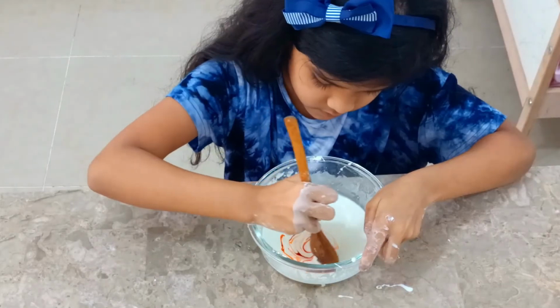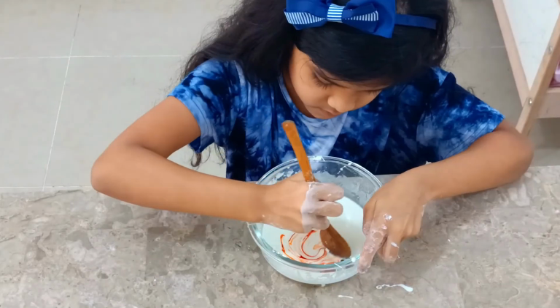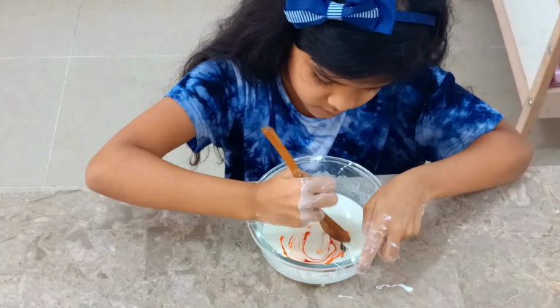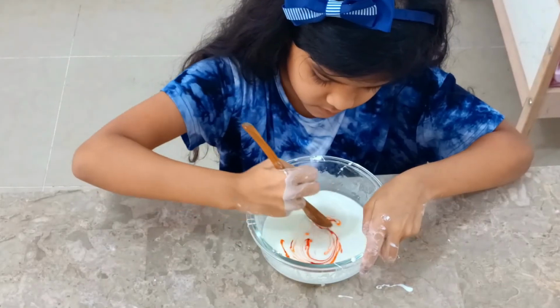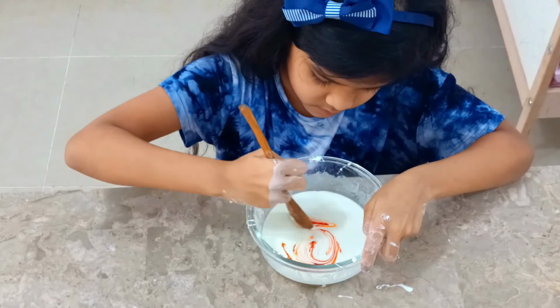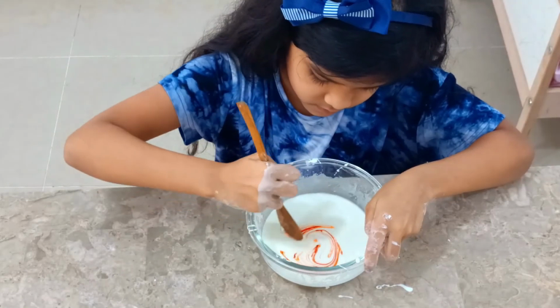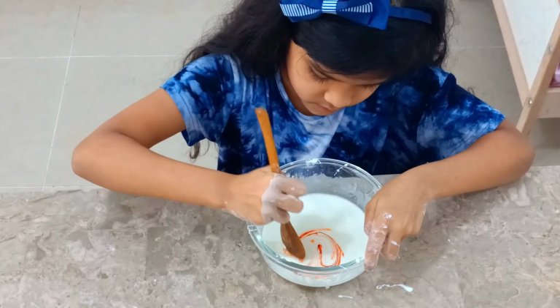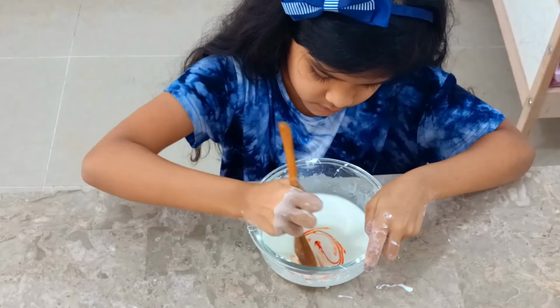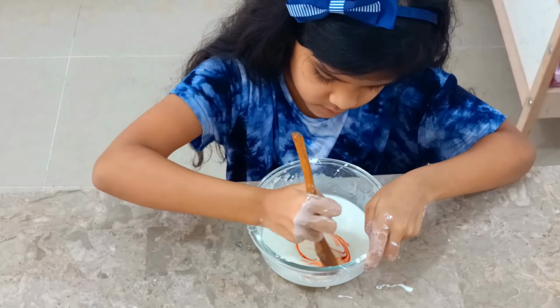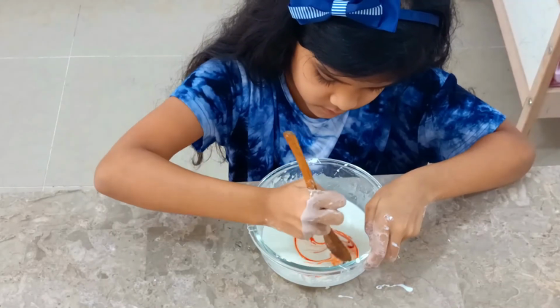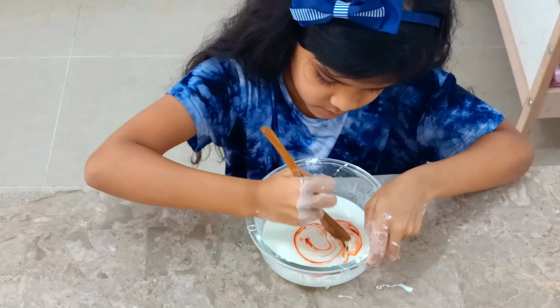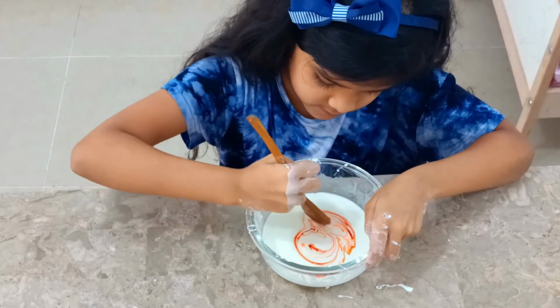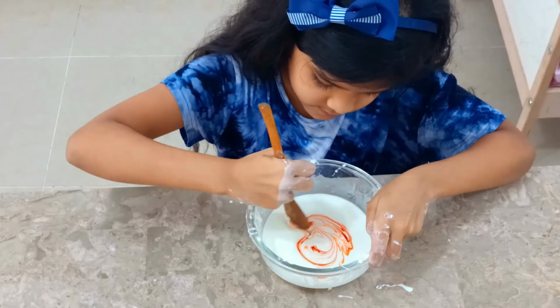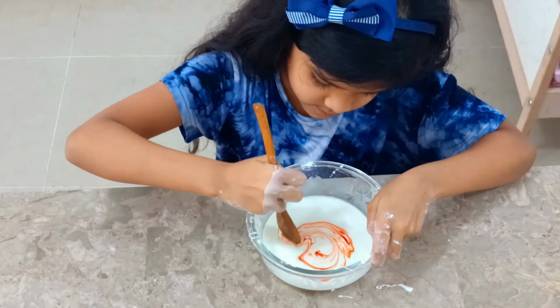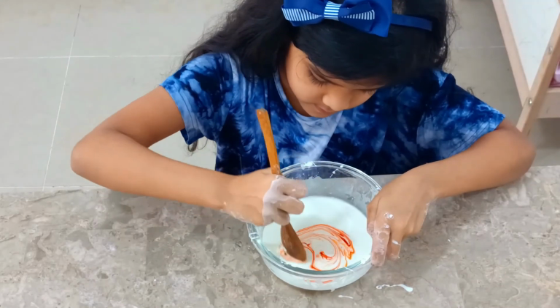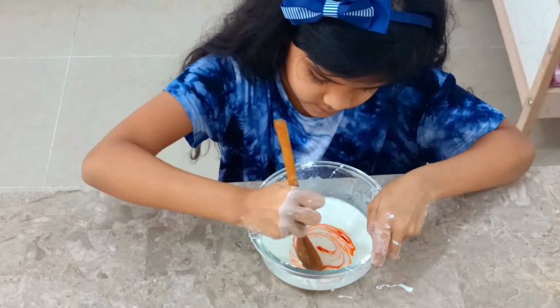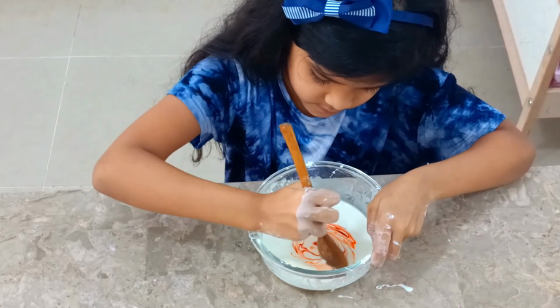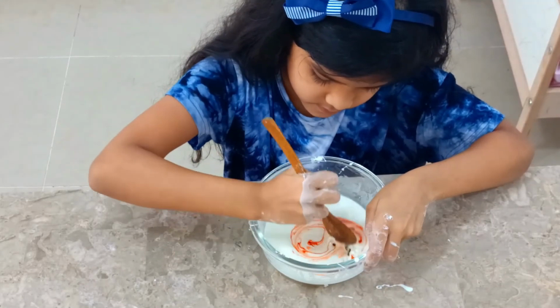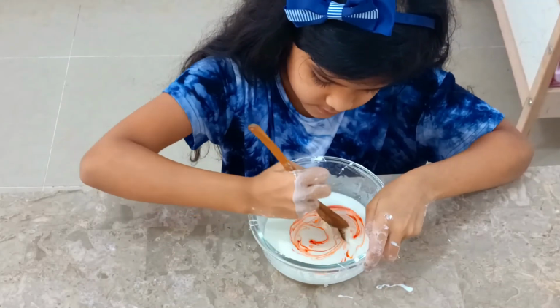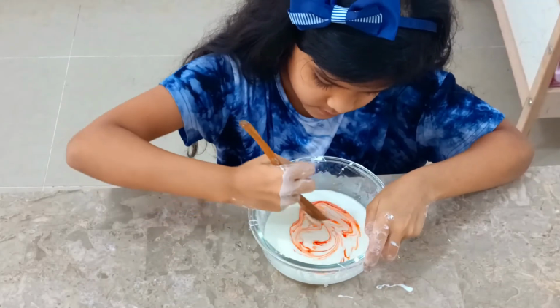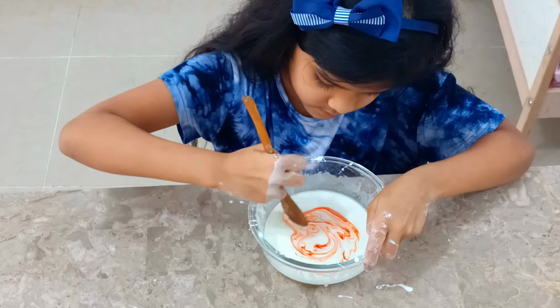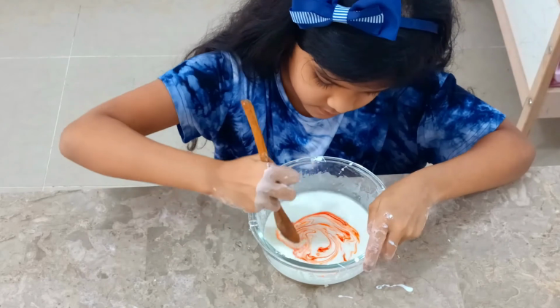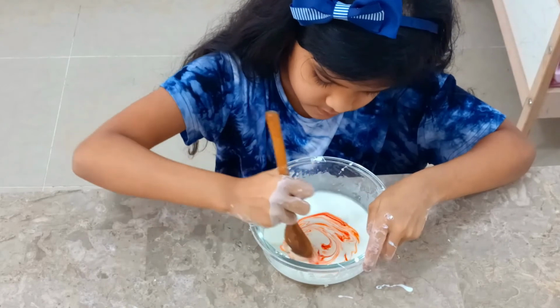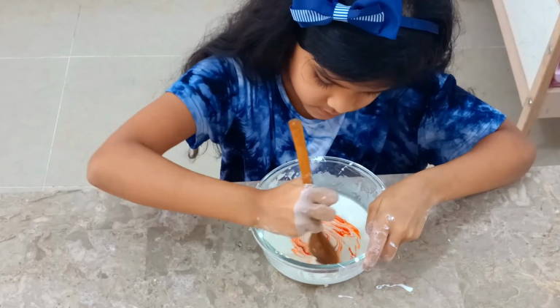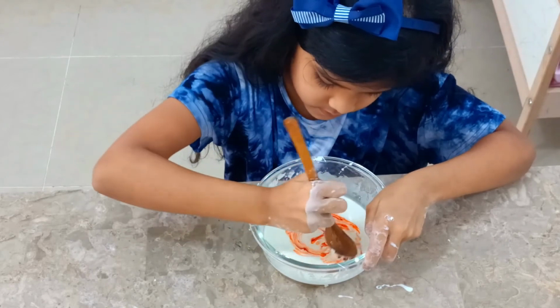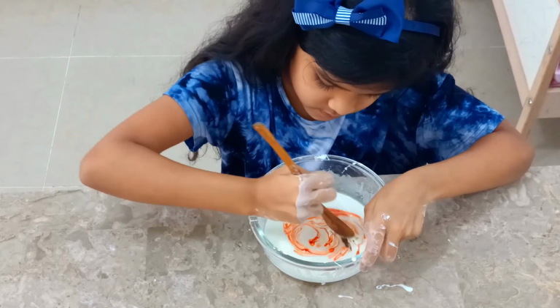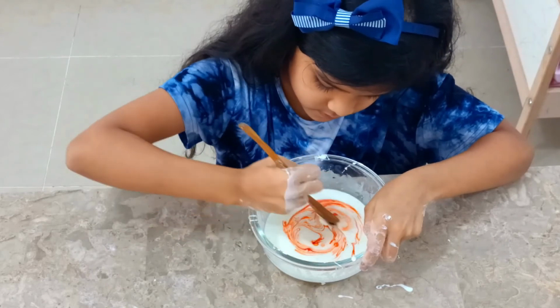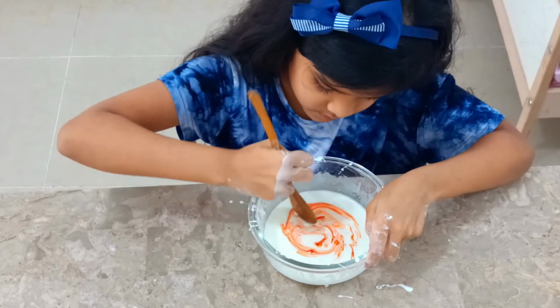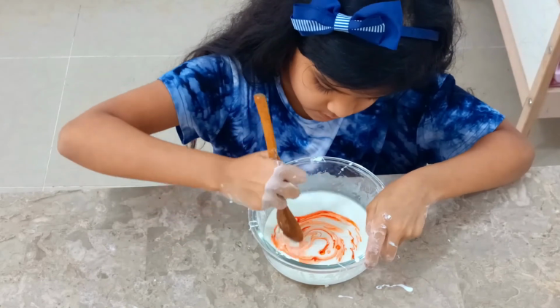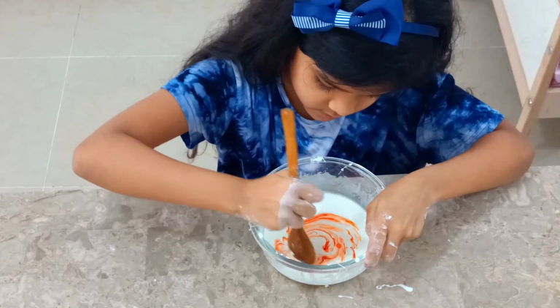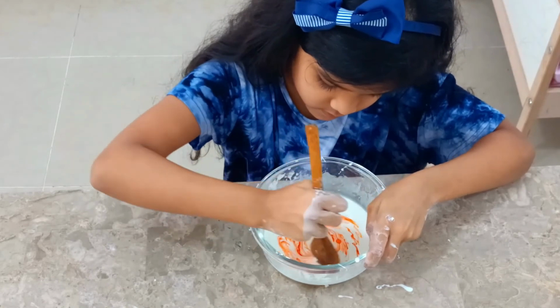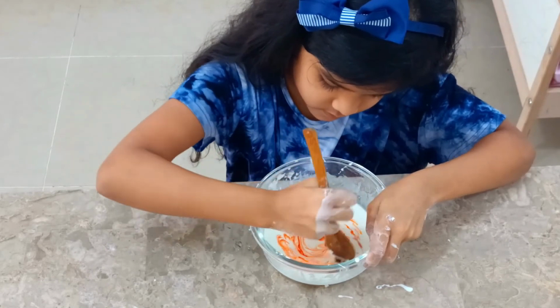You can also add a few drops of food colouring to make it beautiful.